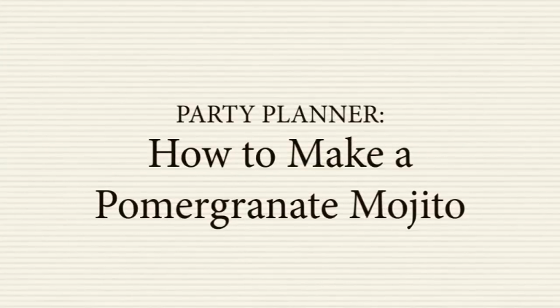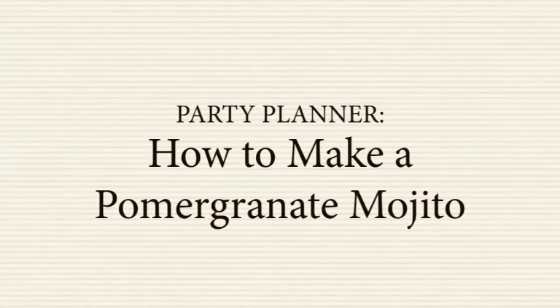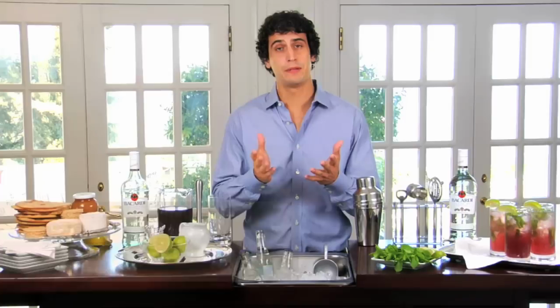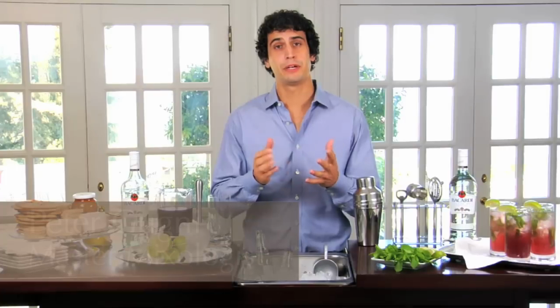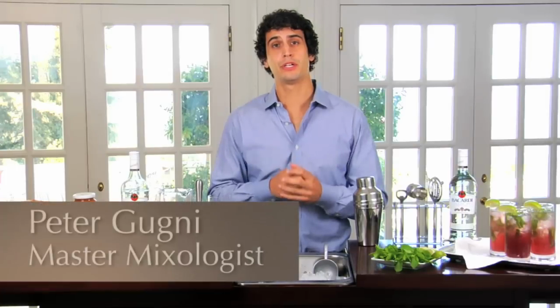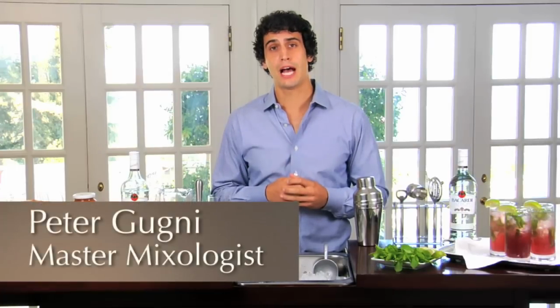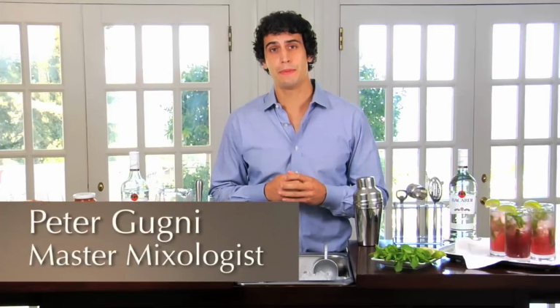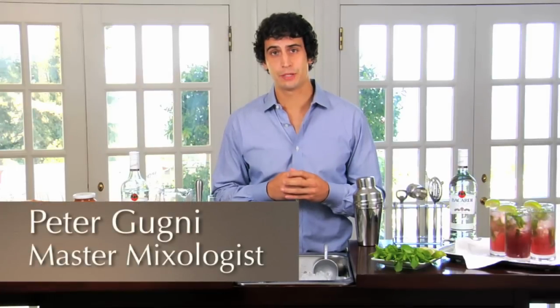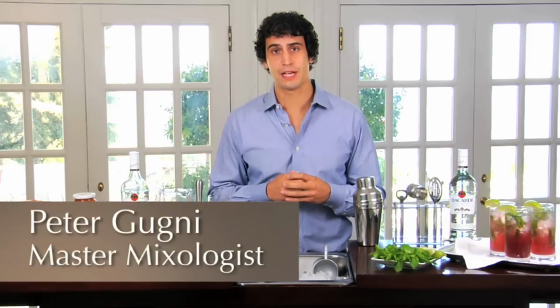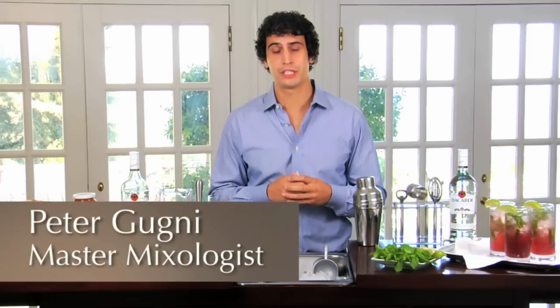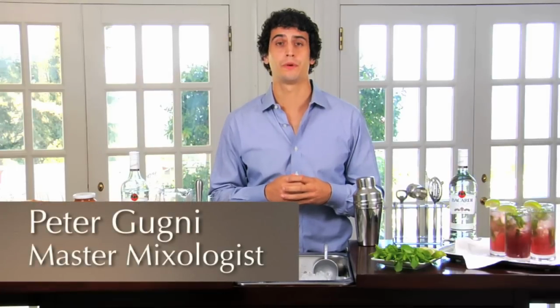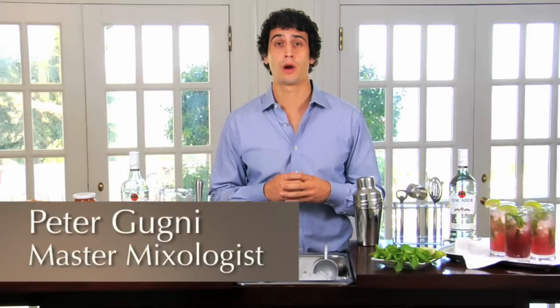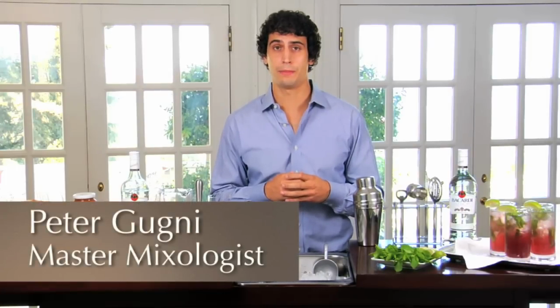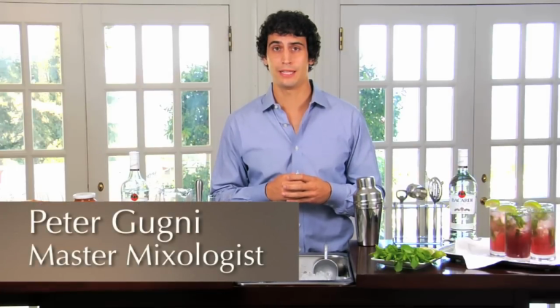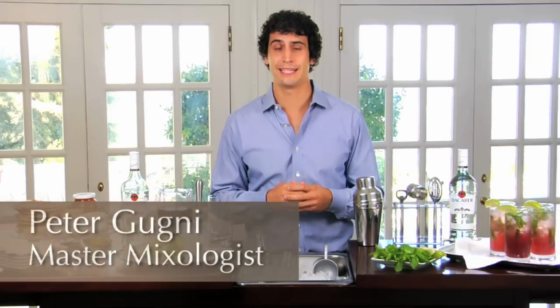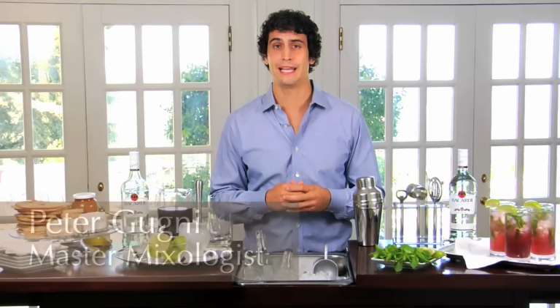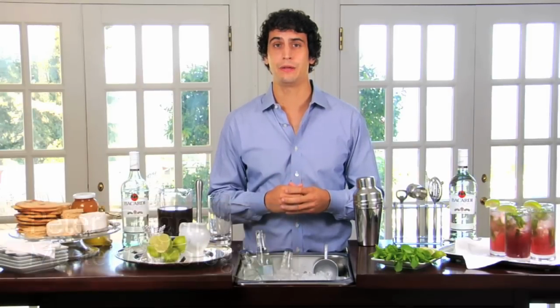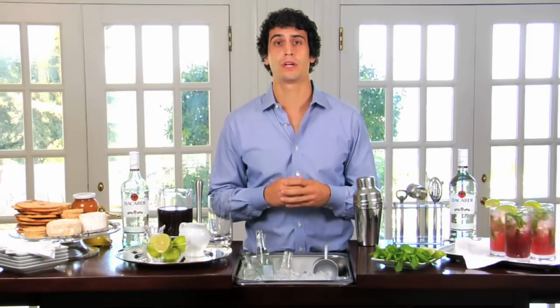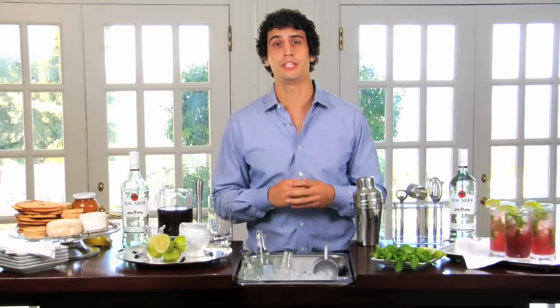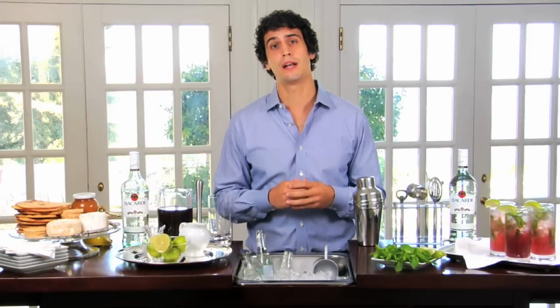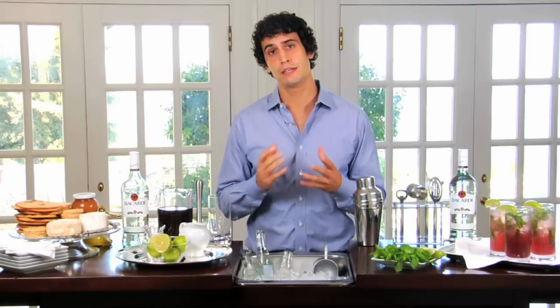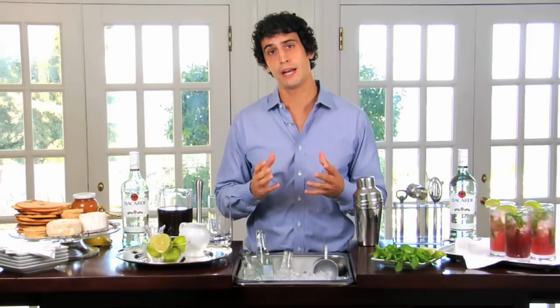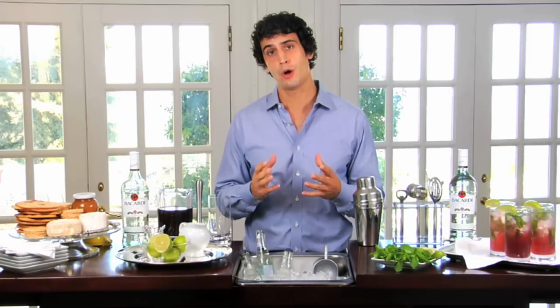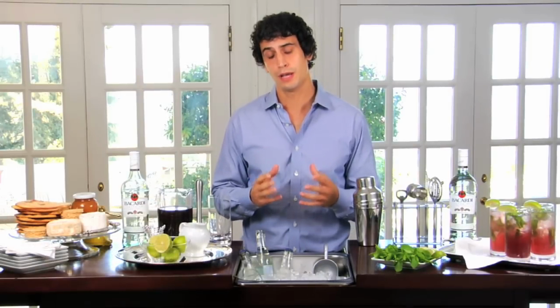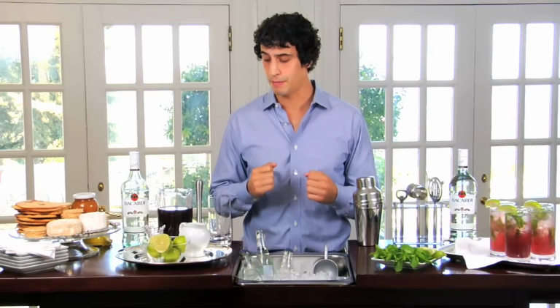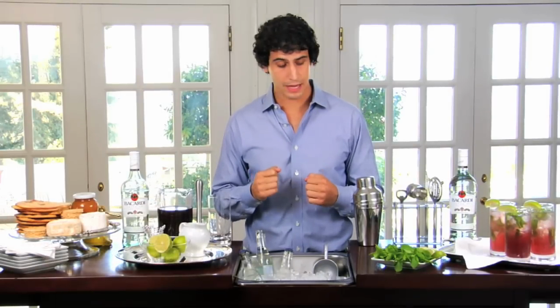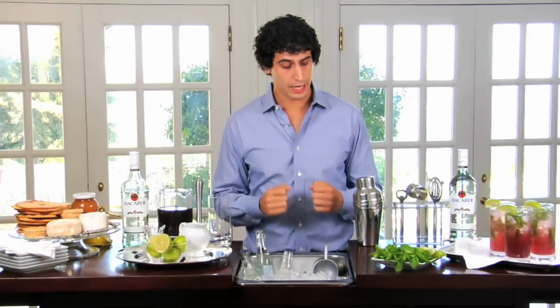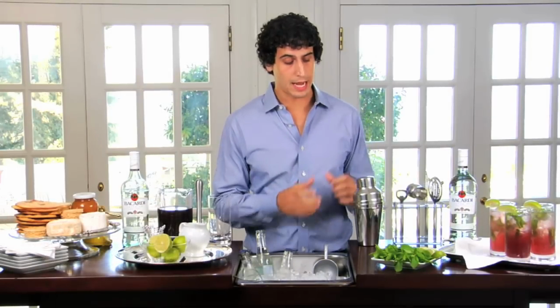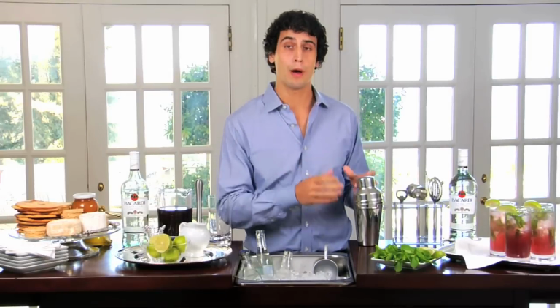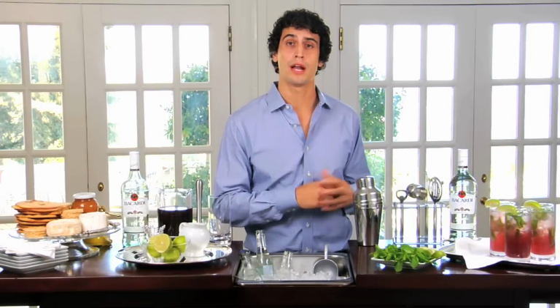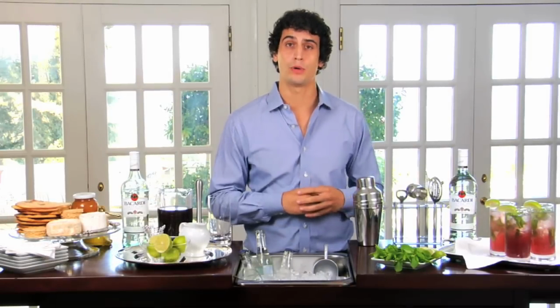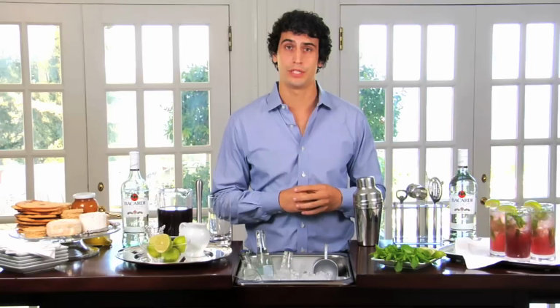Hi, my name is Peter Gugney. I am the master mixologist for Bacardi Brands, and today we're going to teach you how to entertain at home by making a pomegranate mojito.